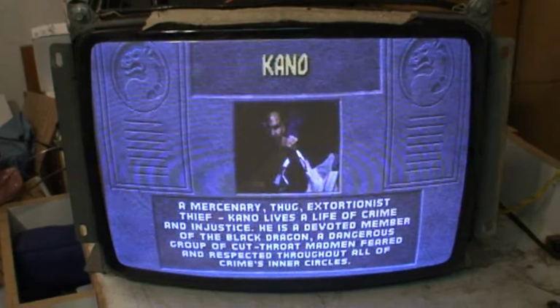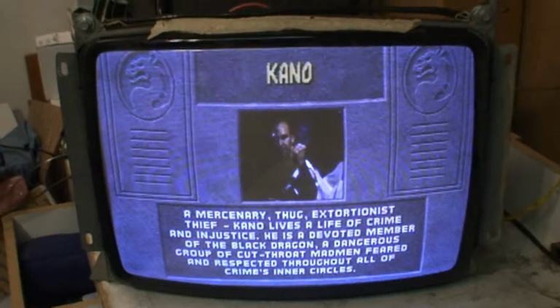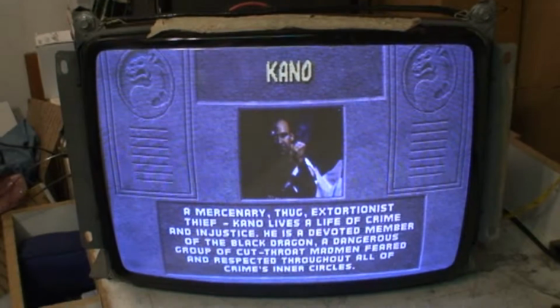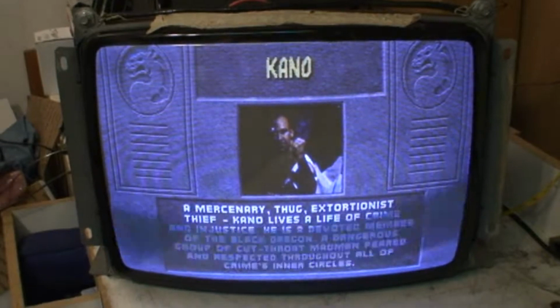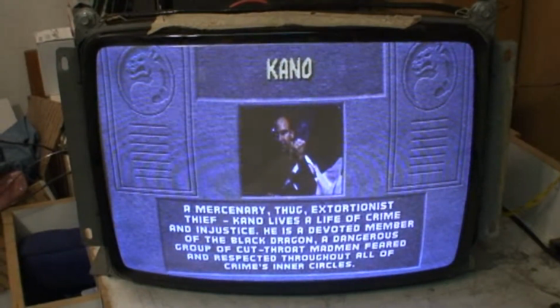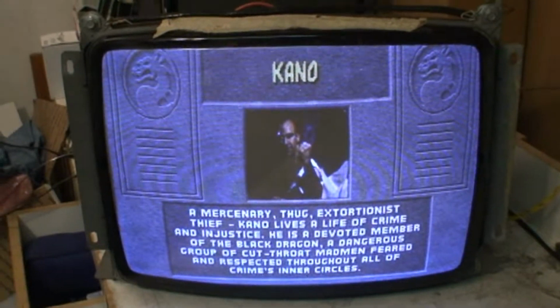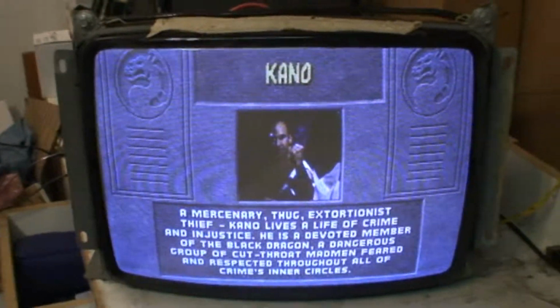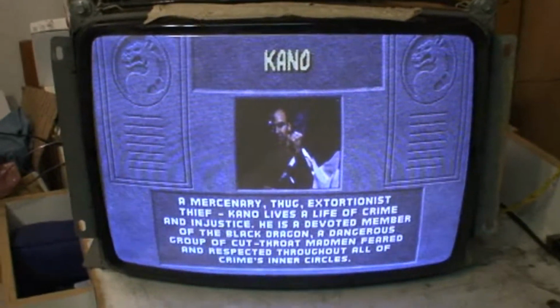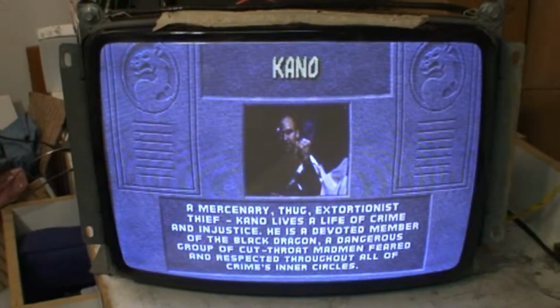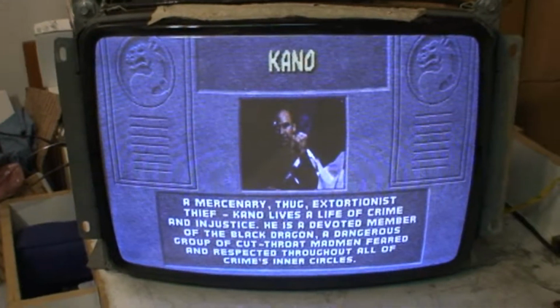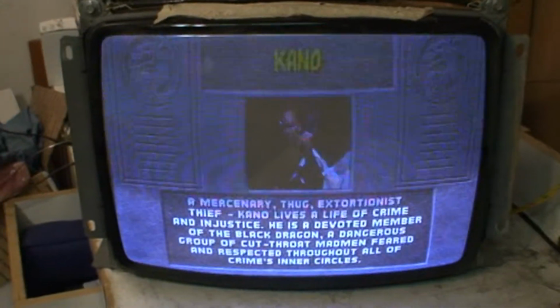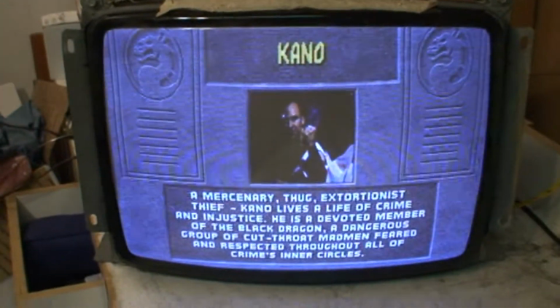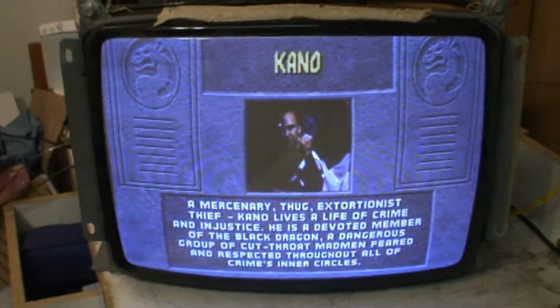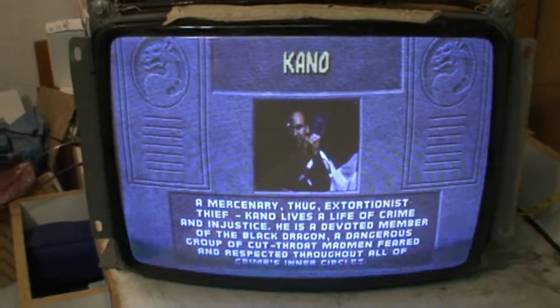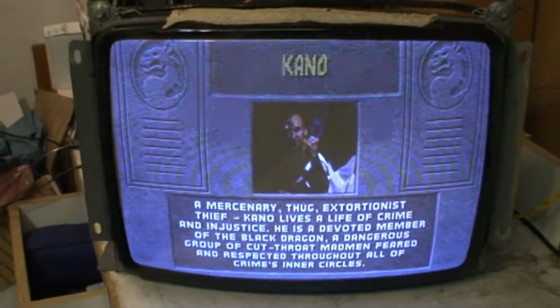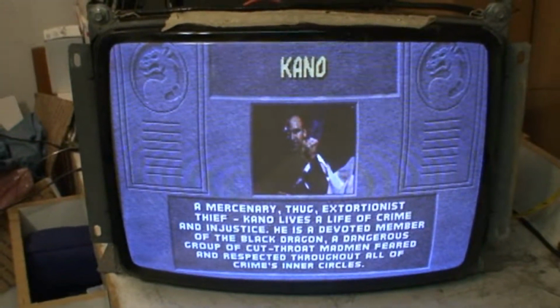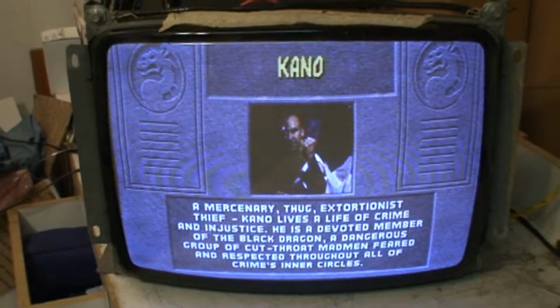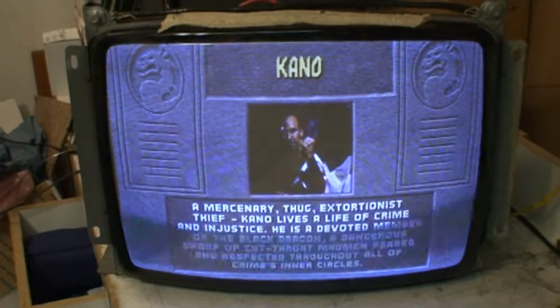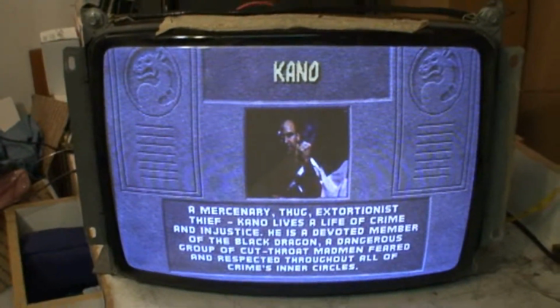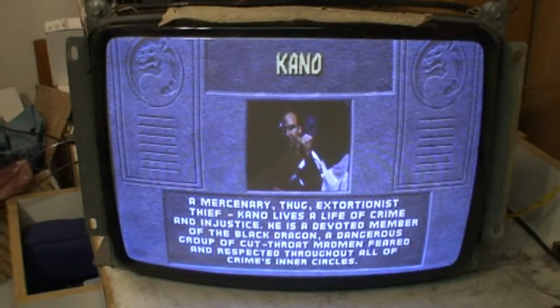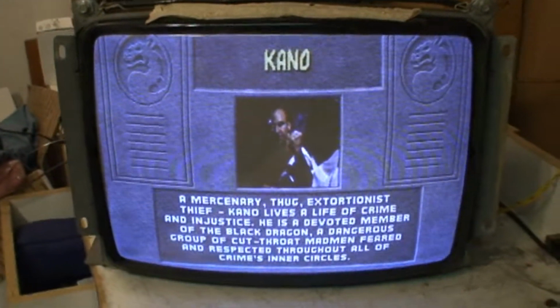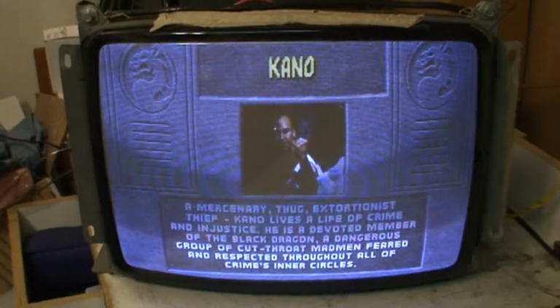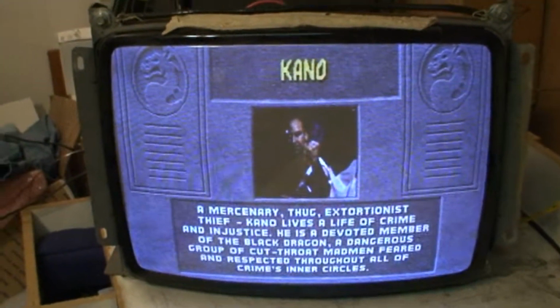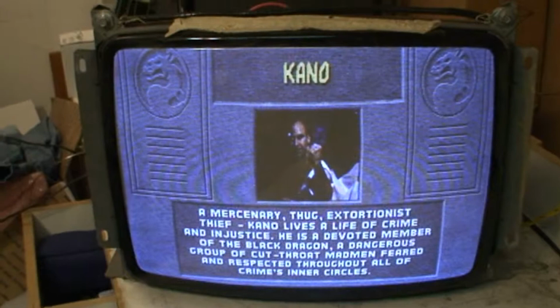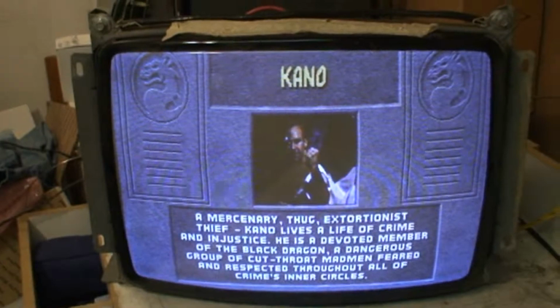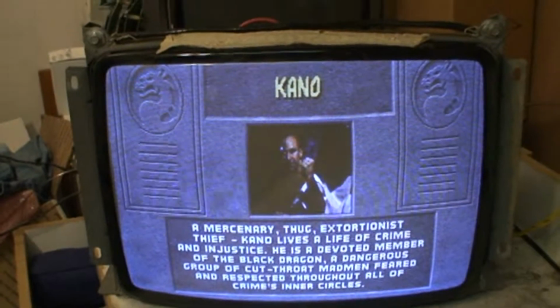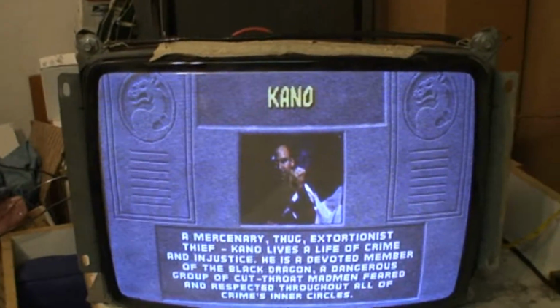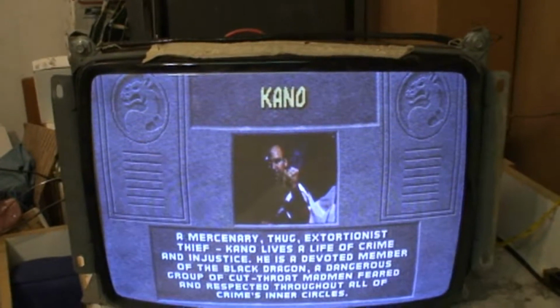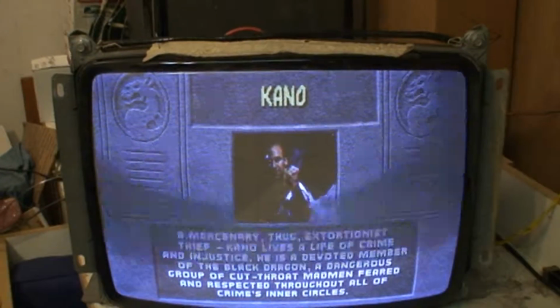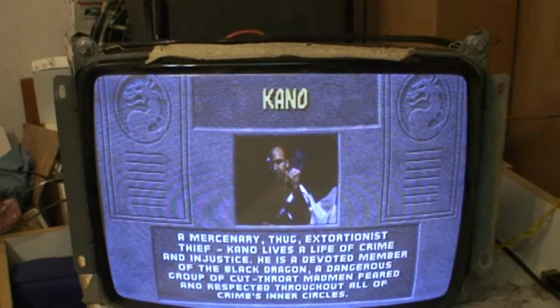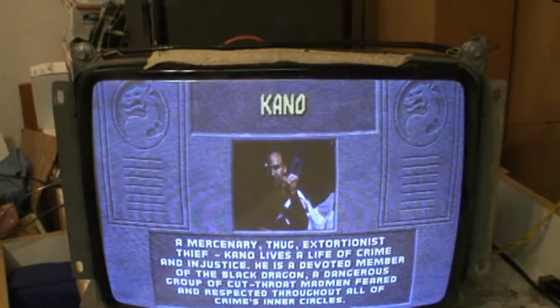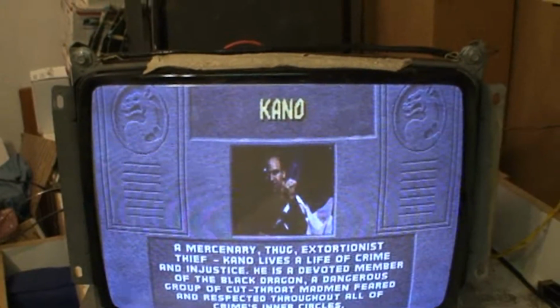Hi, welcome to the Arcade Buffet. We have another 19 inch G07 repair. This is chassis number two for COW.